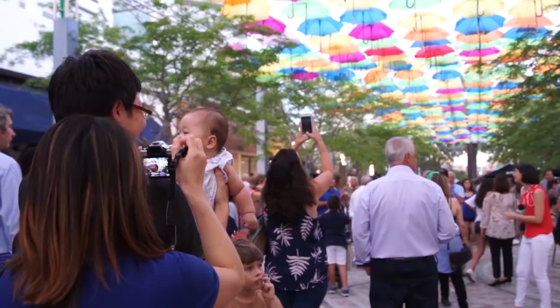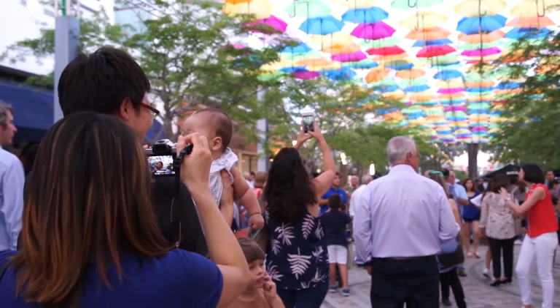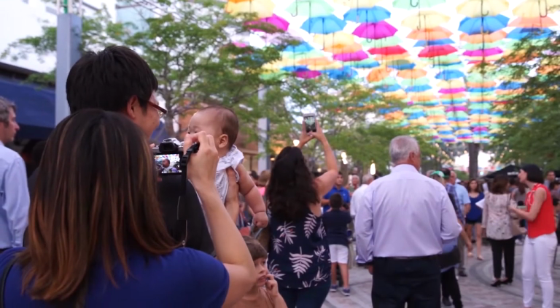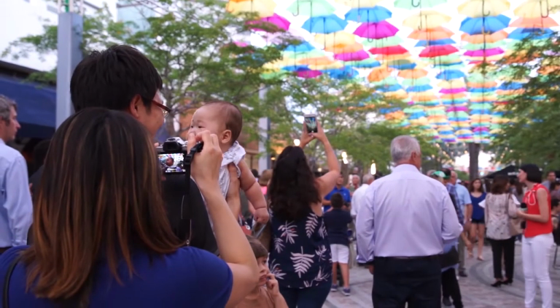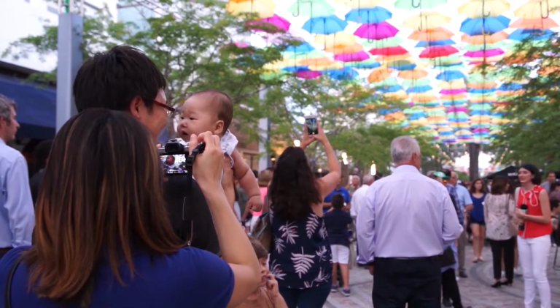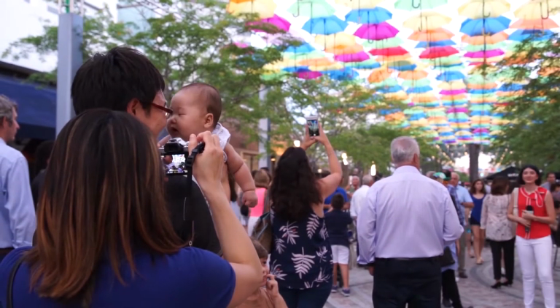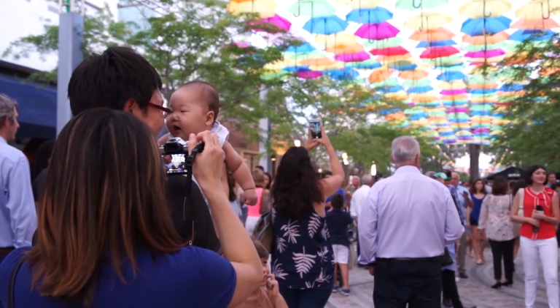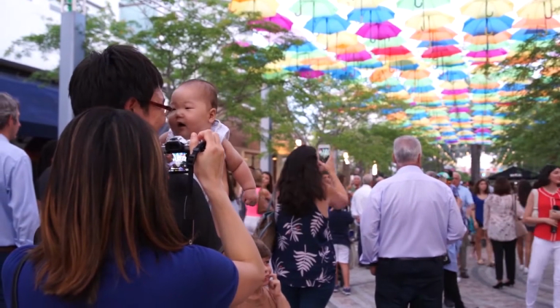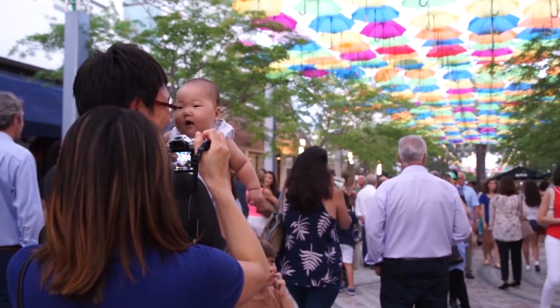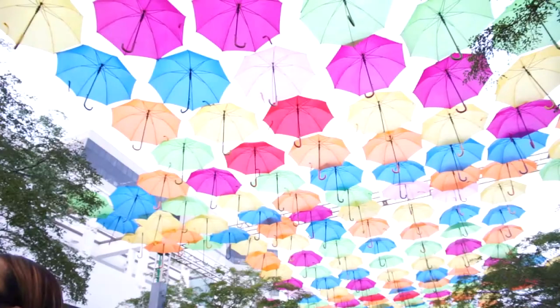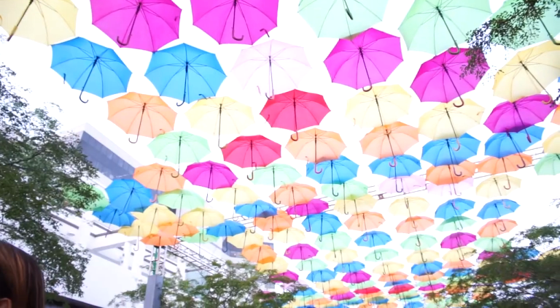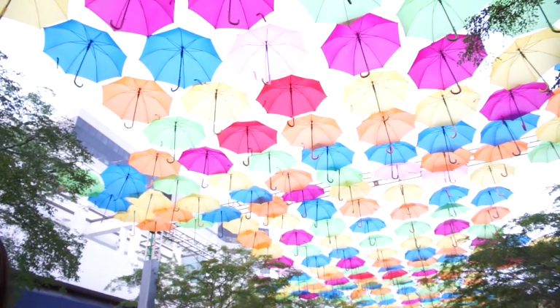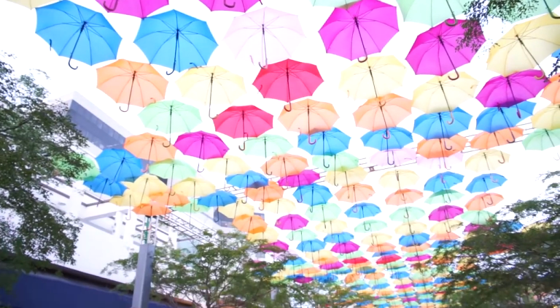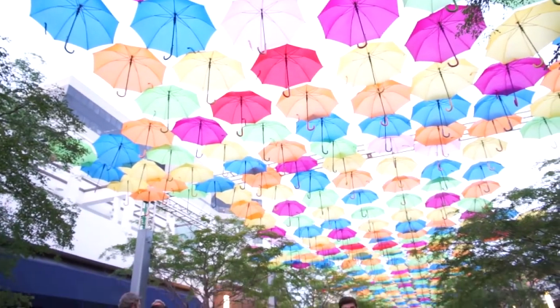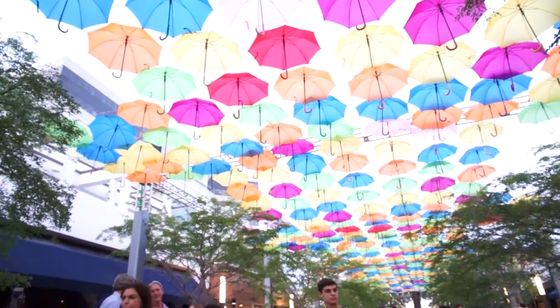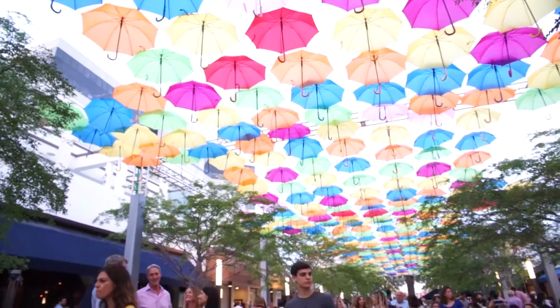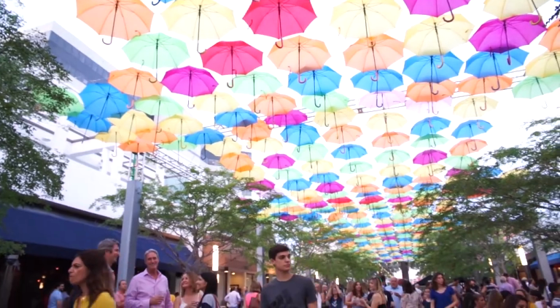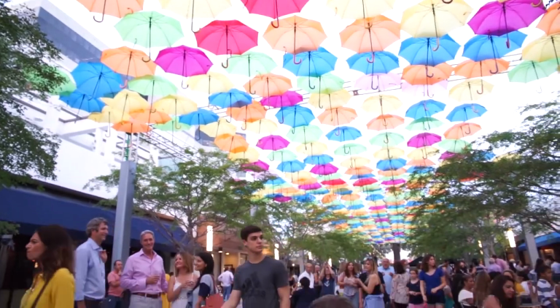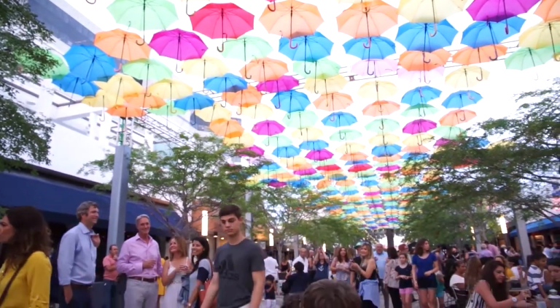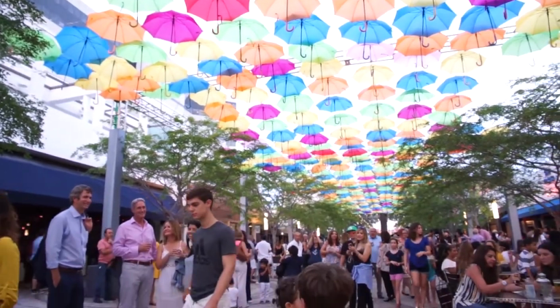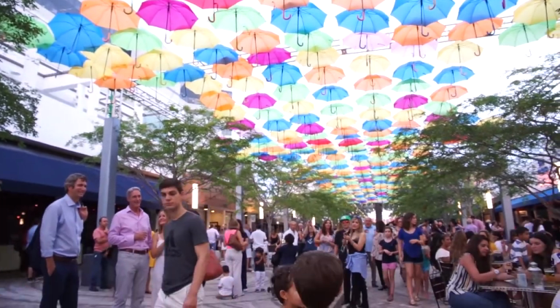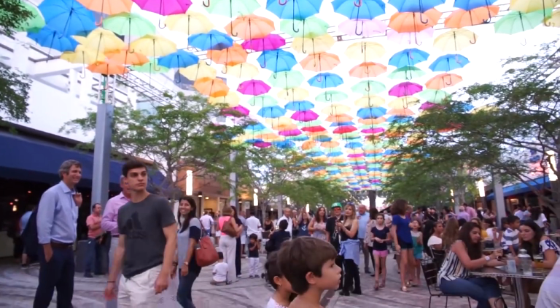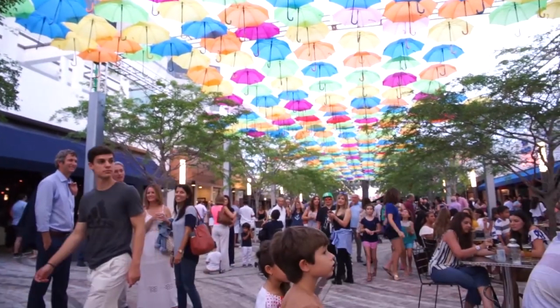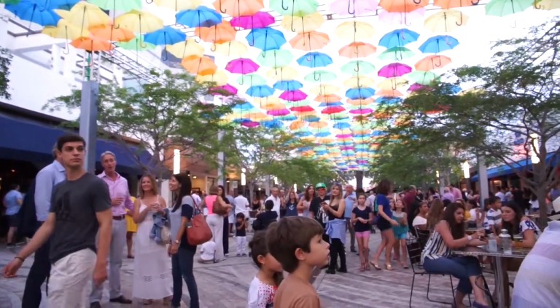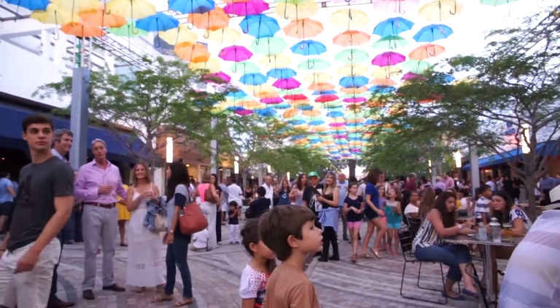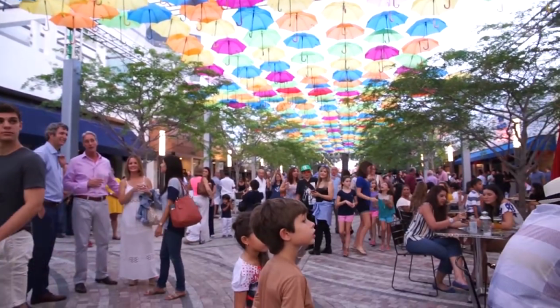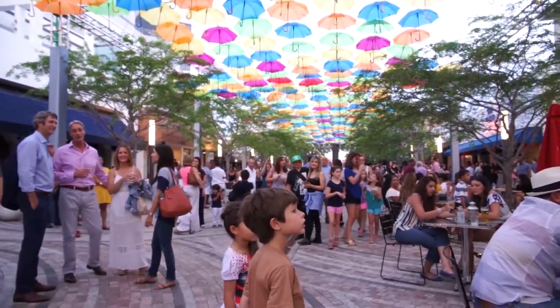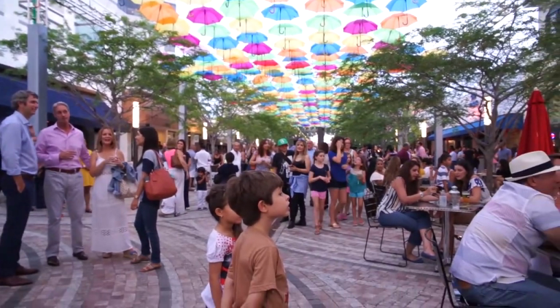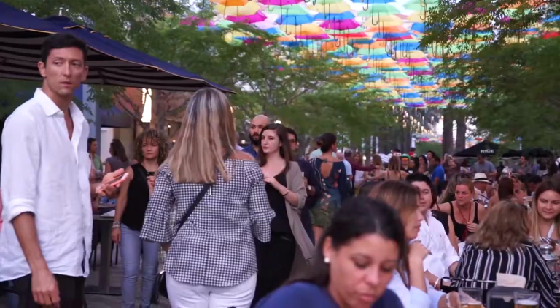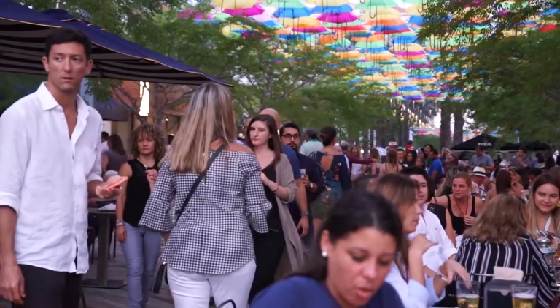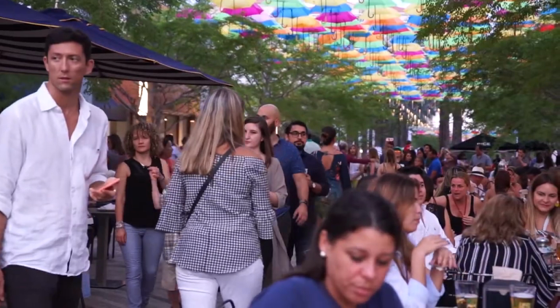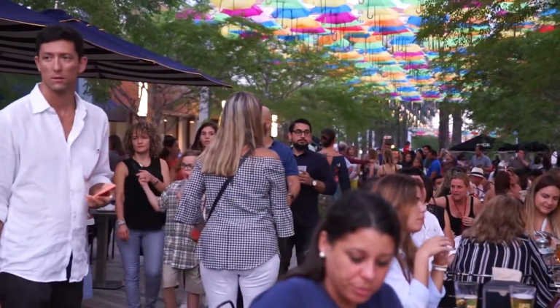After experiencing Umbrella Sky for themselves, residents and tourists alike couldn't stop raving about this lovely addition to the city beautiful.